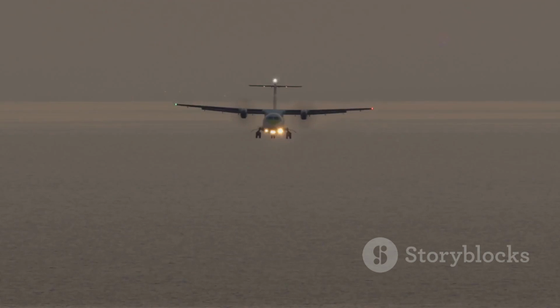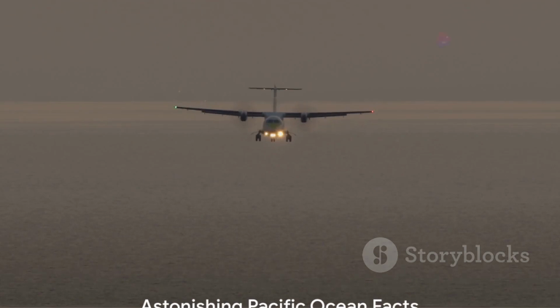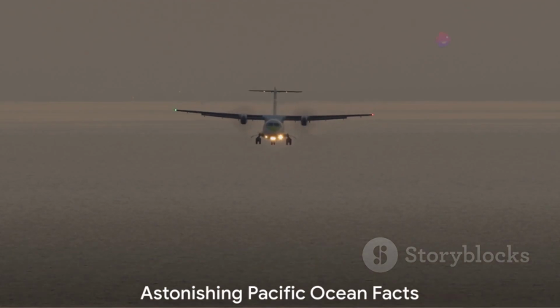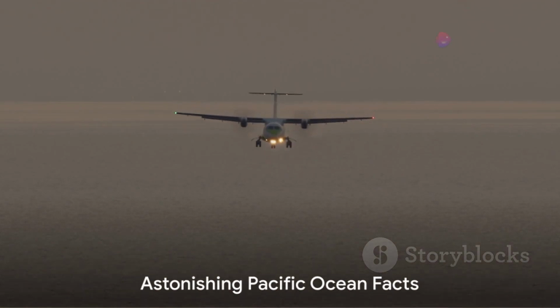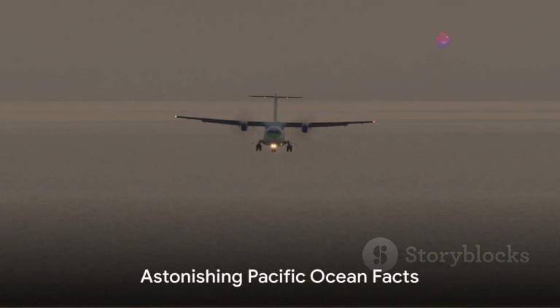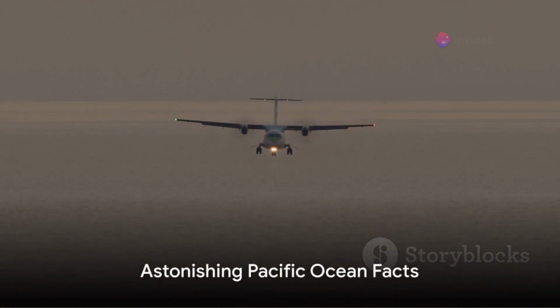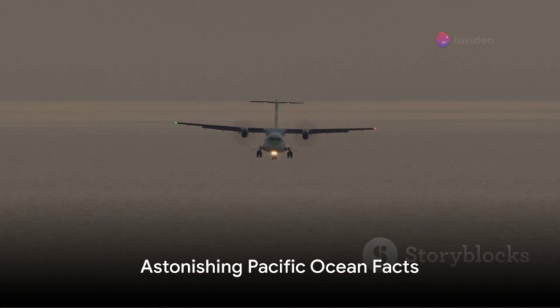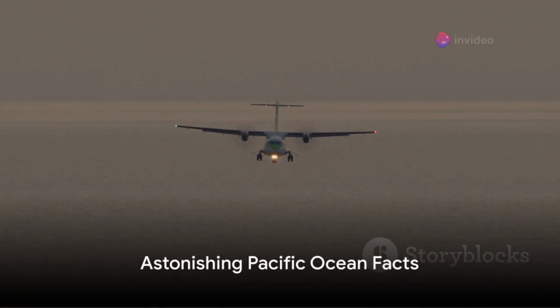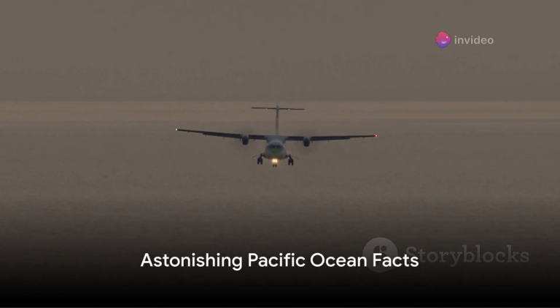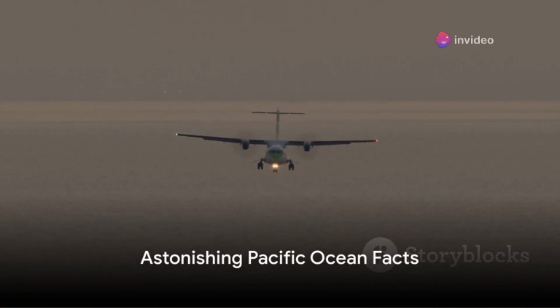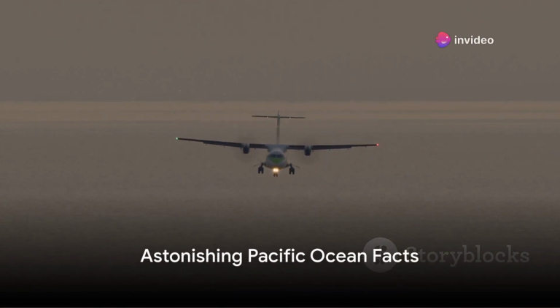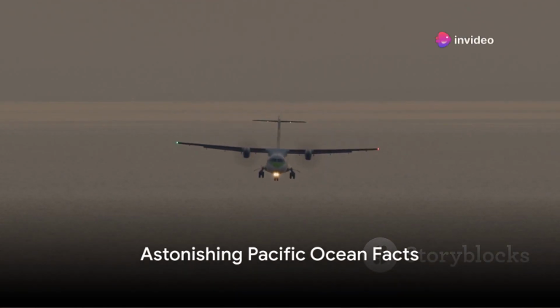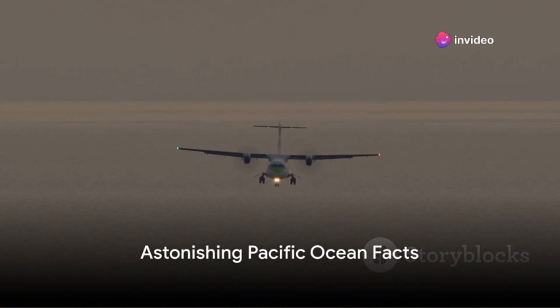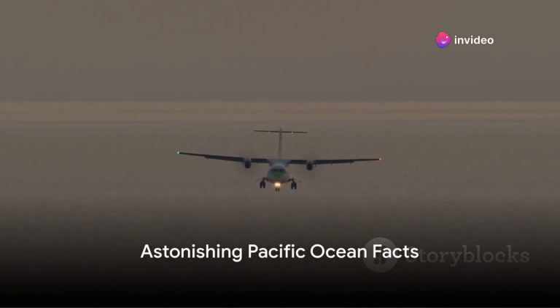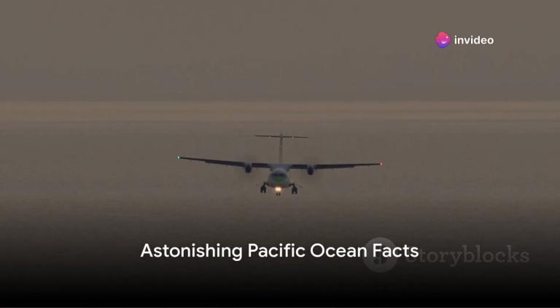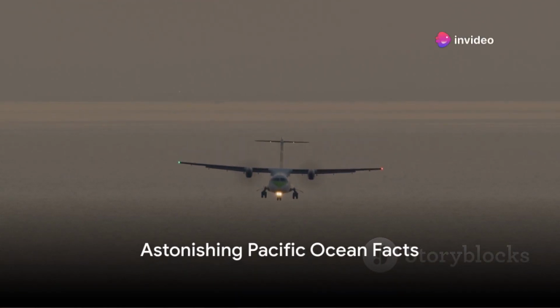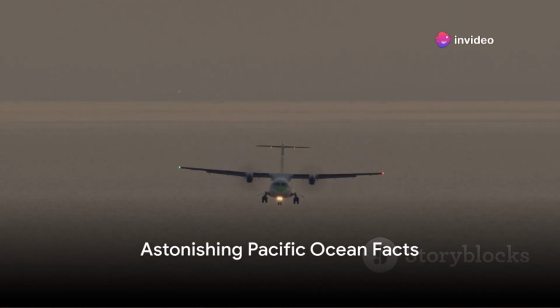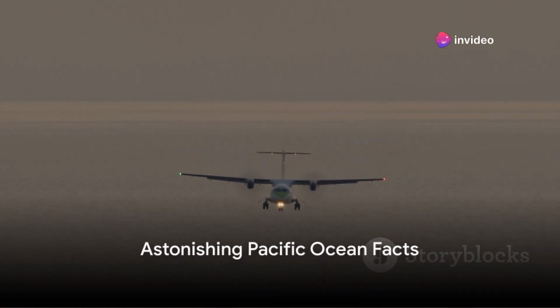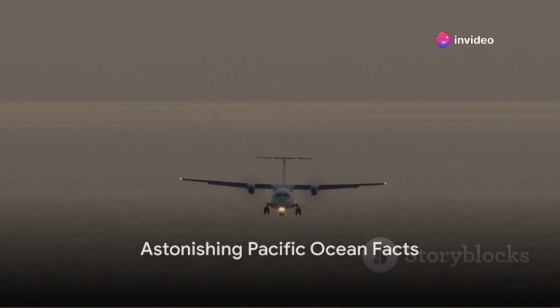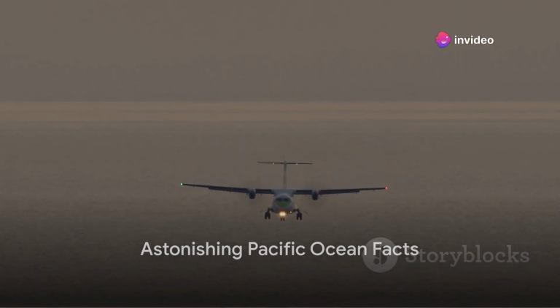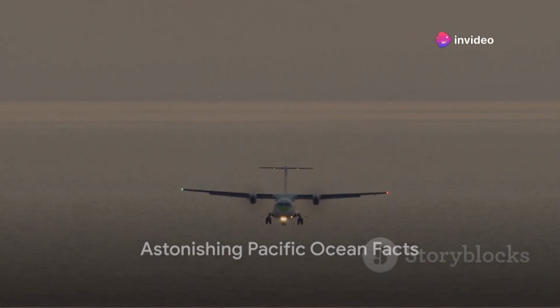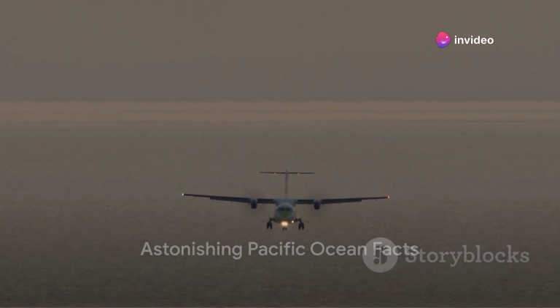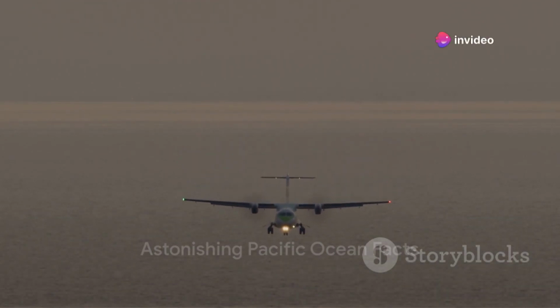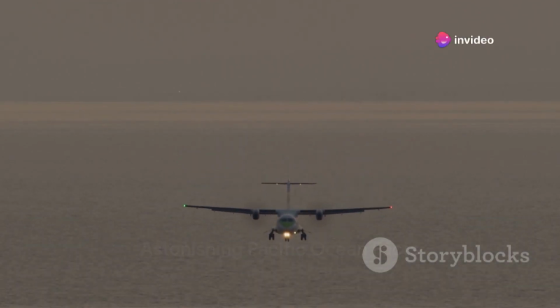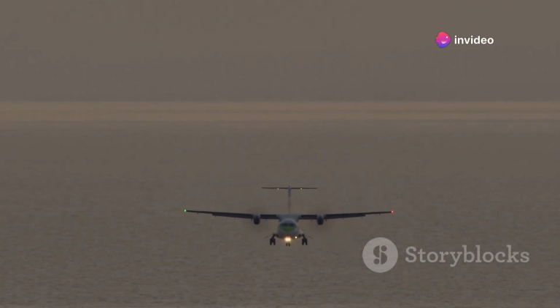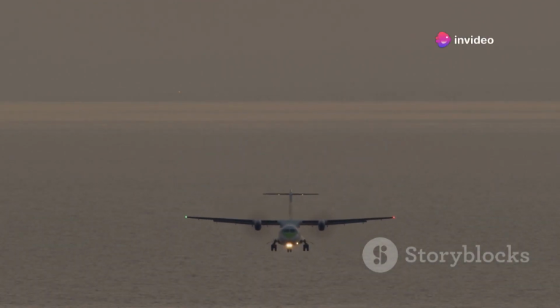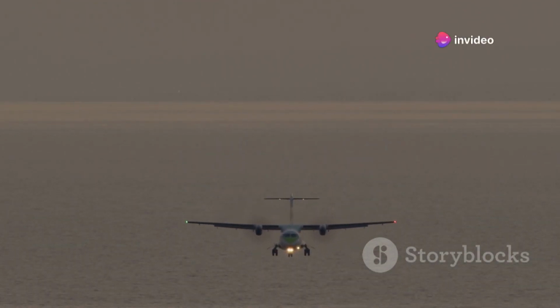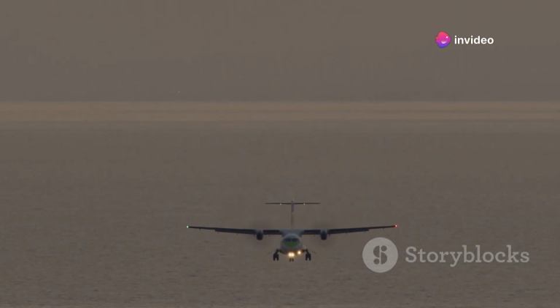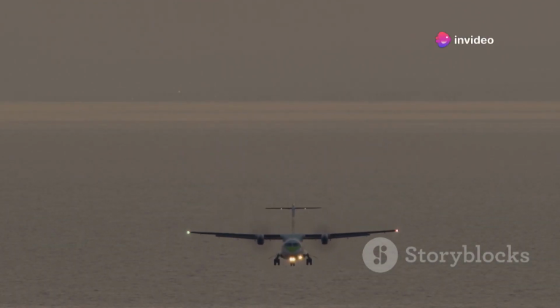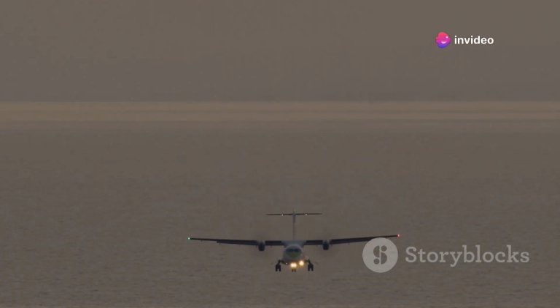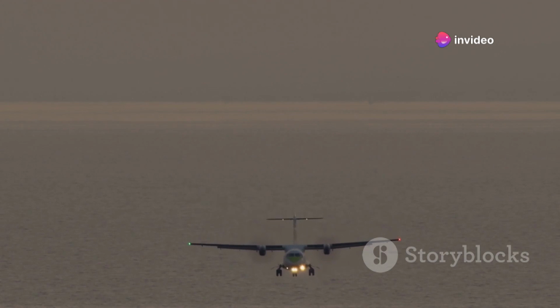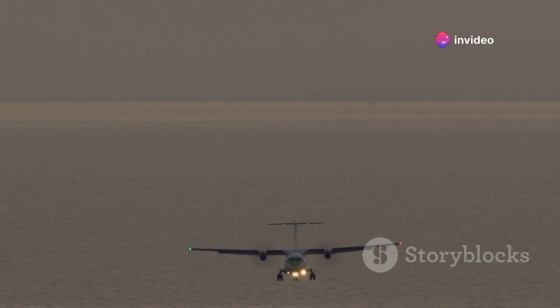Did you know that the Pacific Ocean is so large, it's bigger than all the Earth's land area combined?